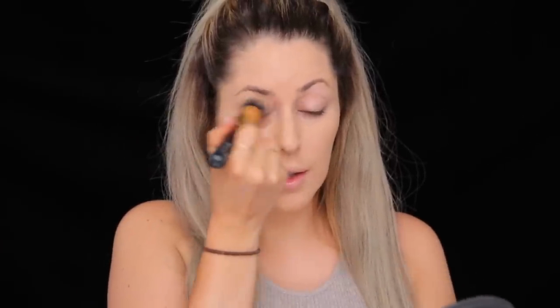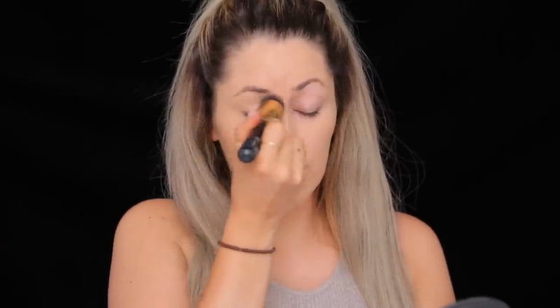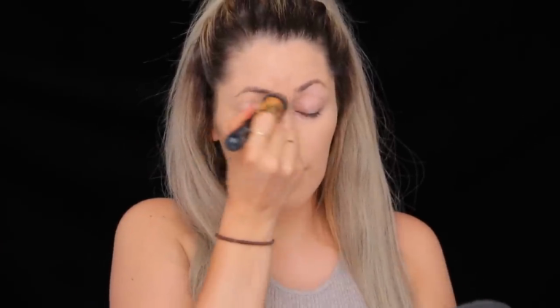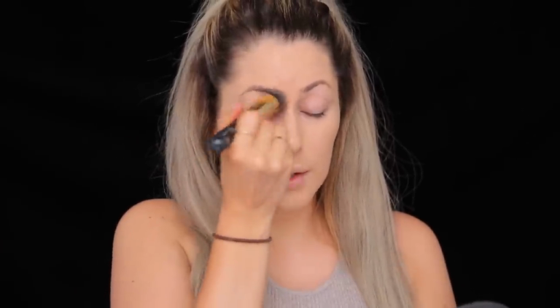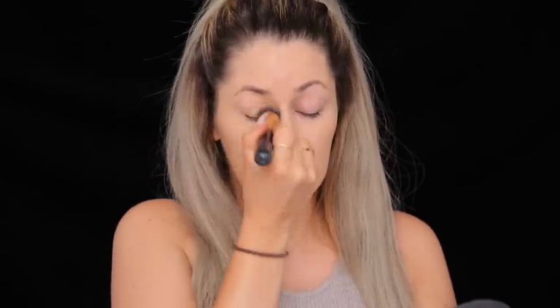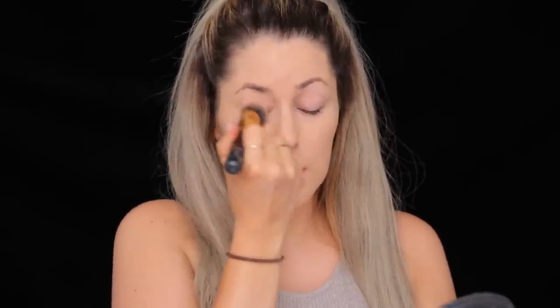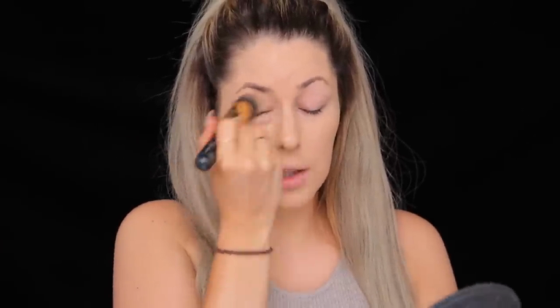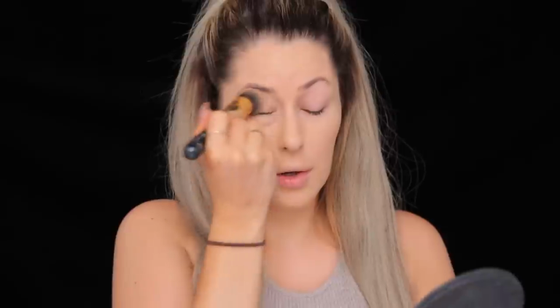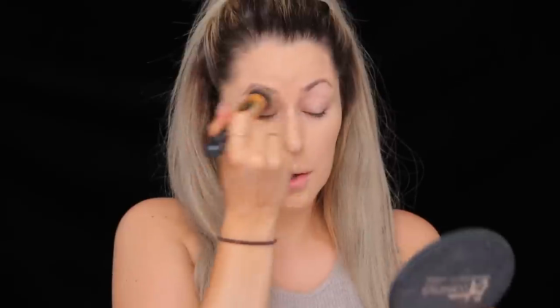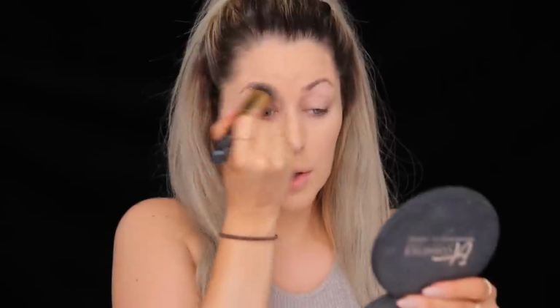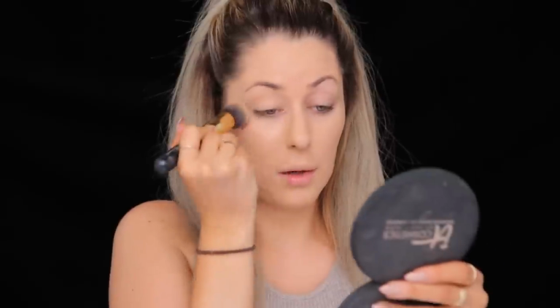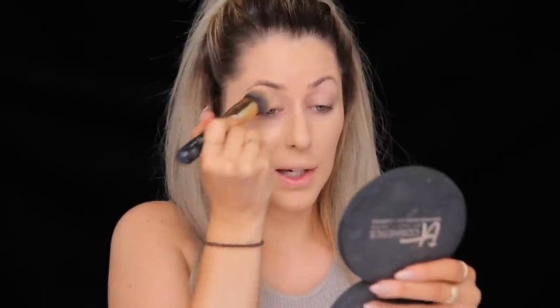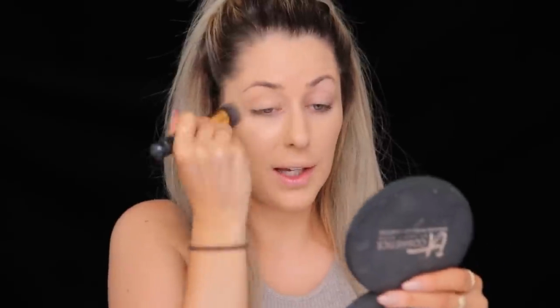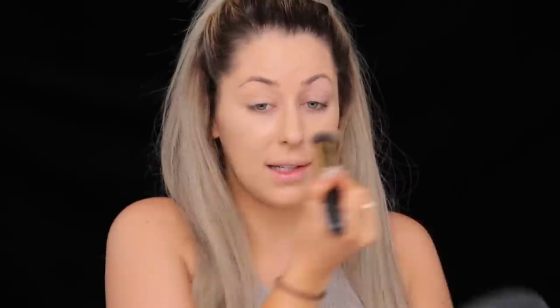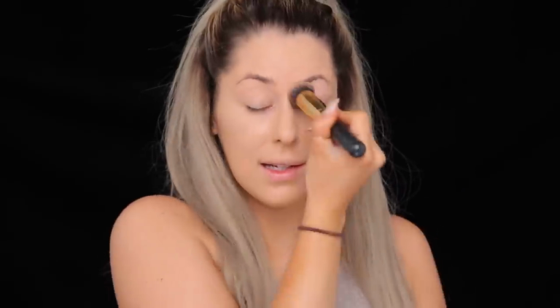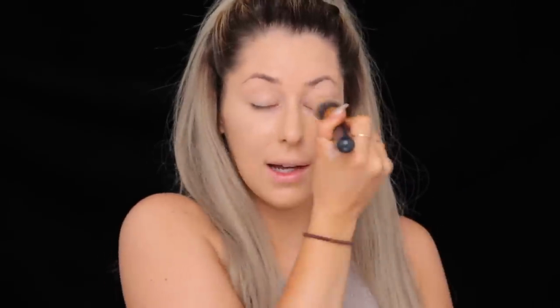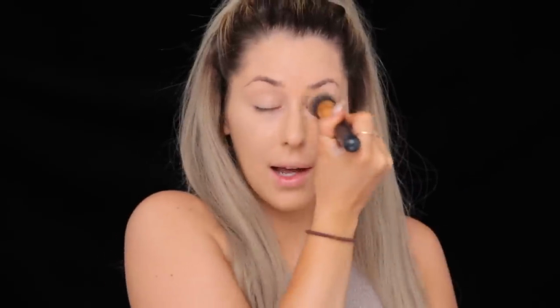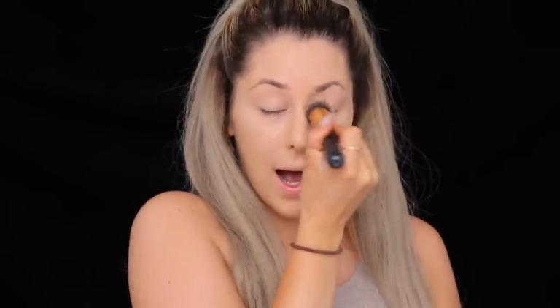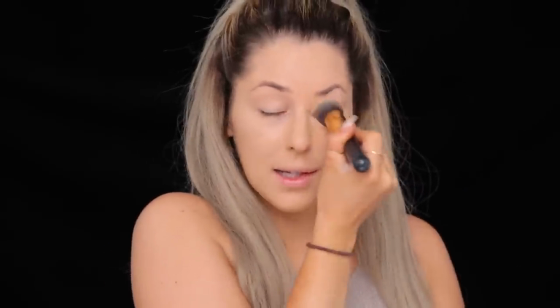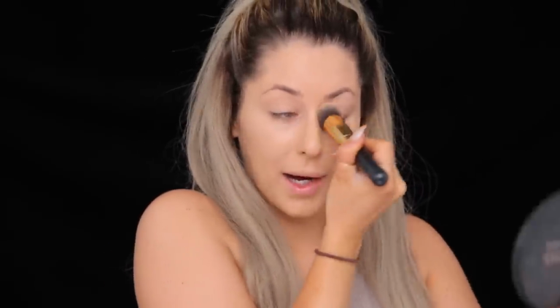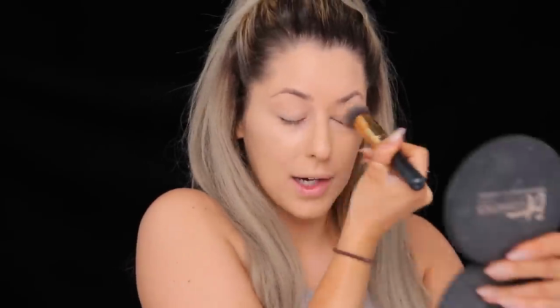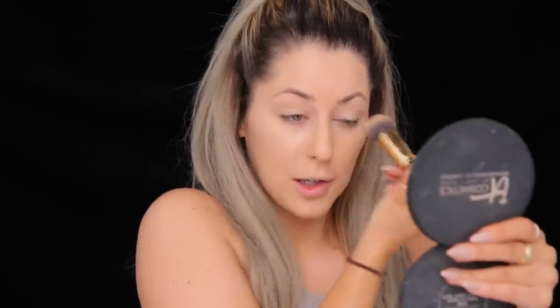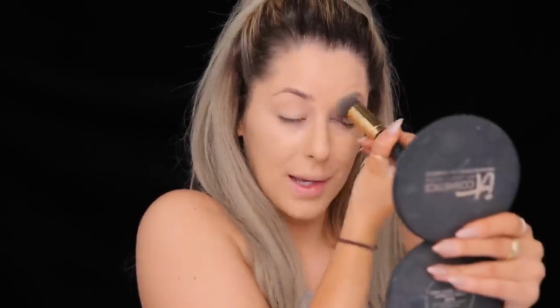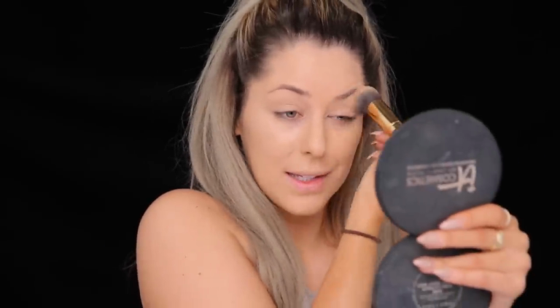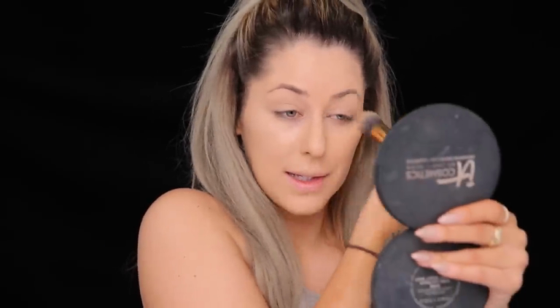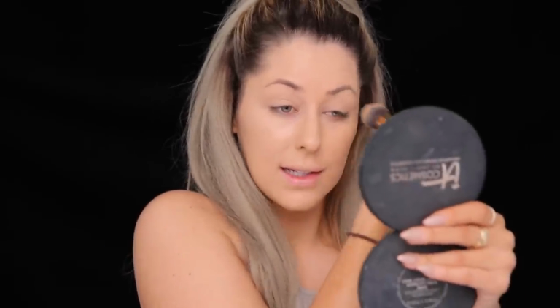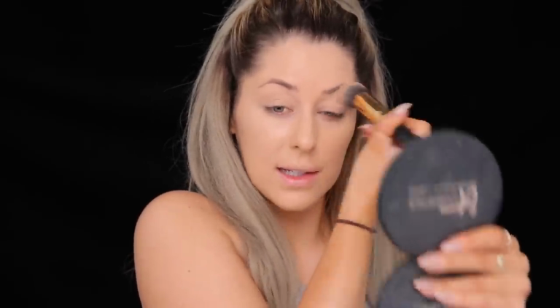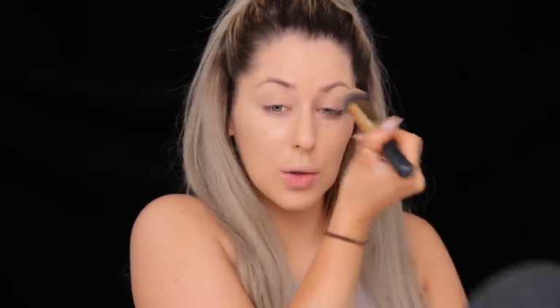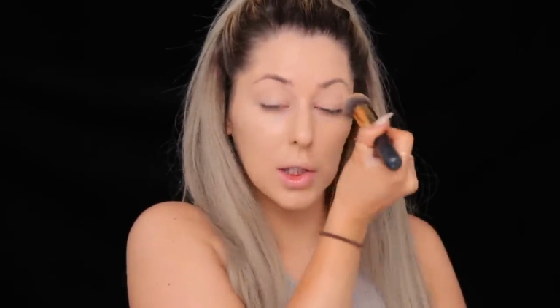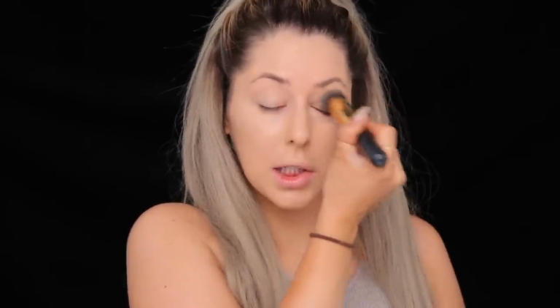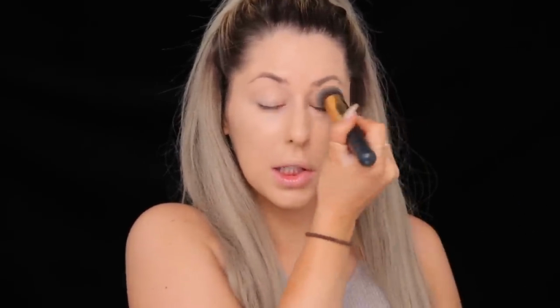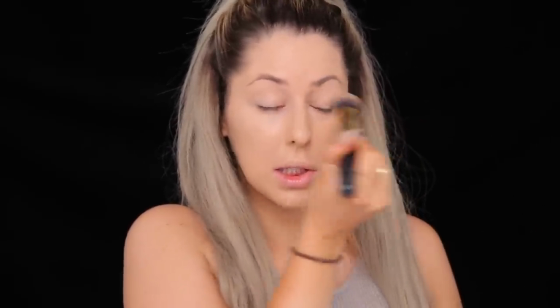I'm also gonna take a little bit of that foundation and go ahead and put it on my lids as my eyeshadow base because it's quick and easy.